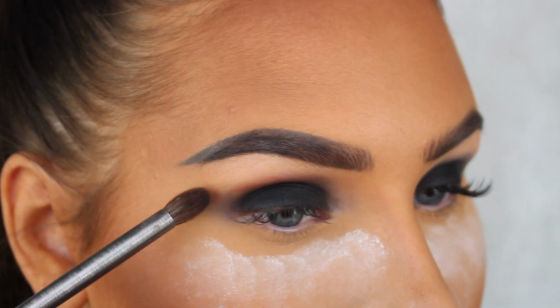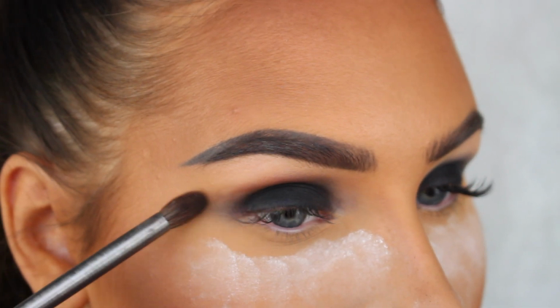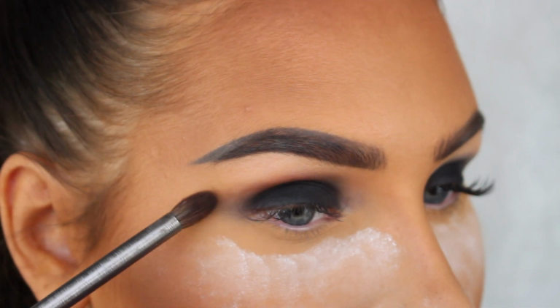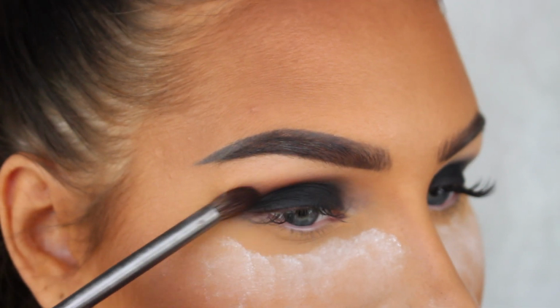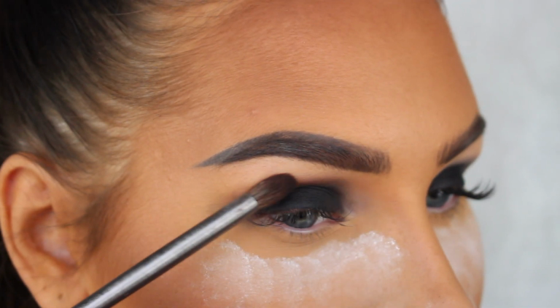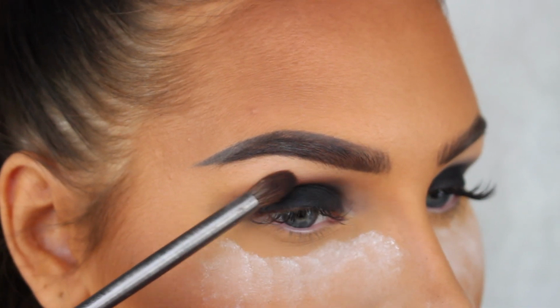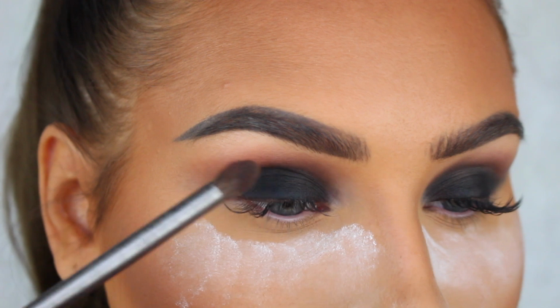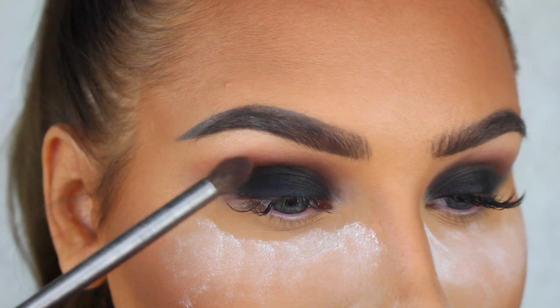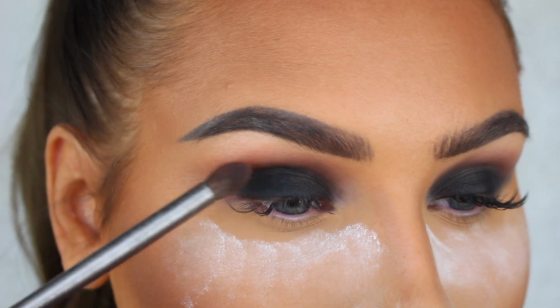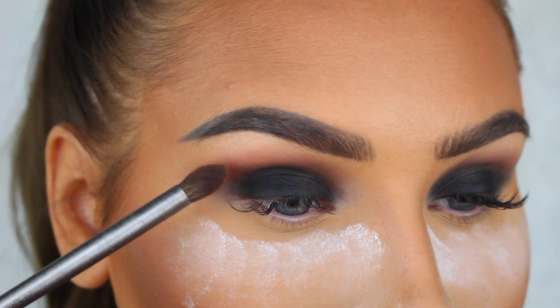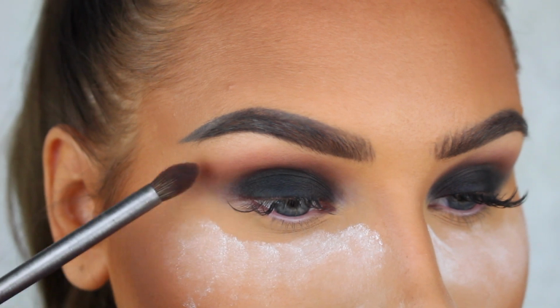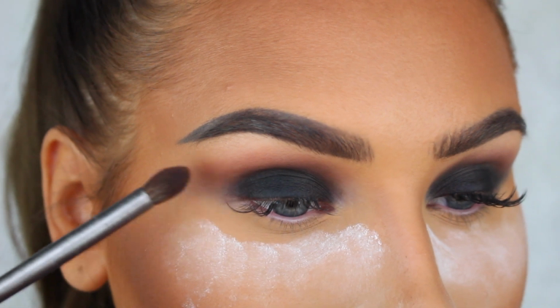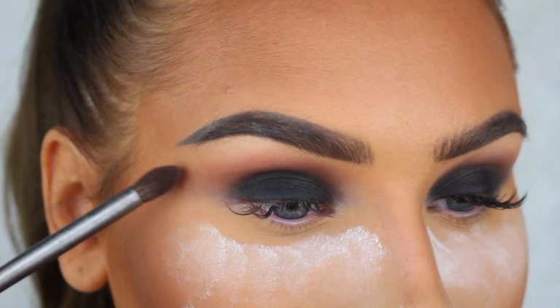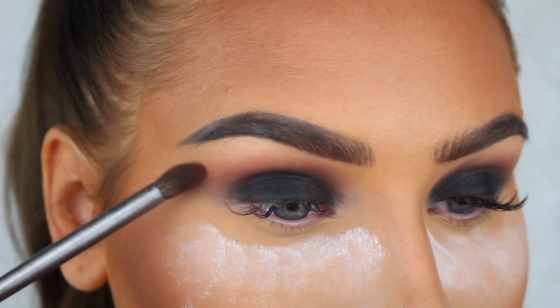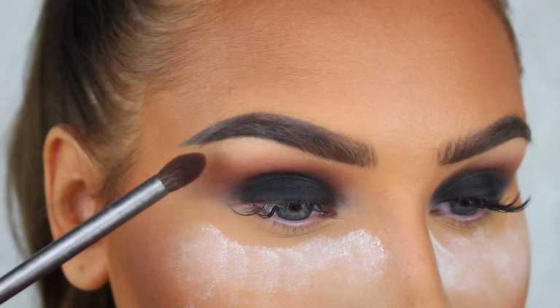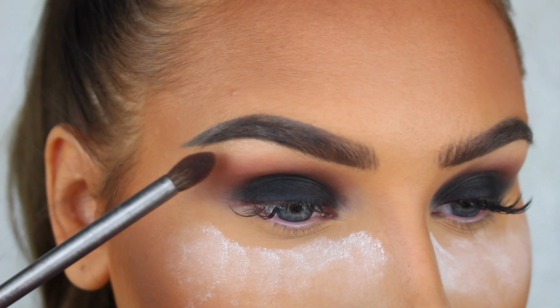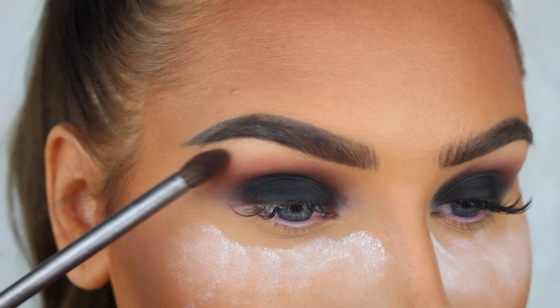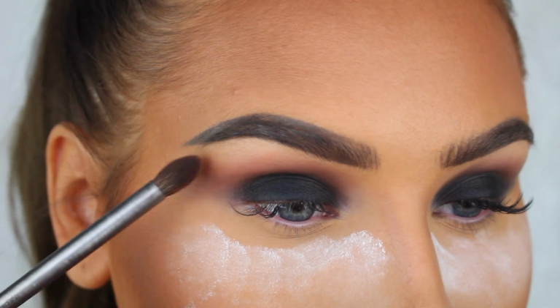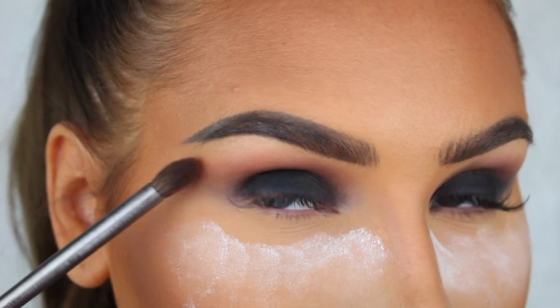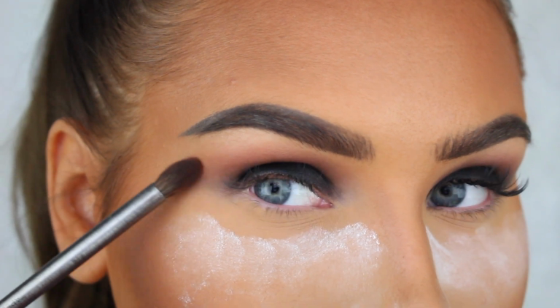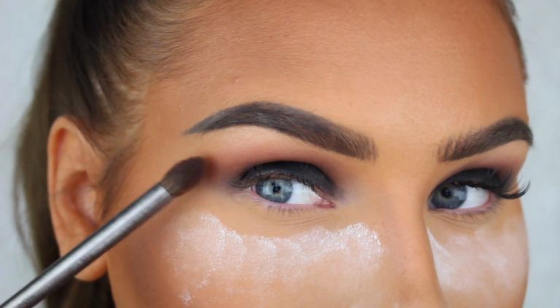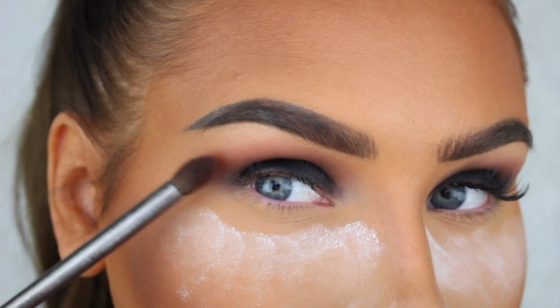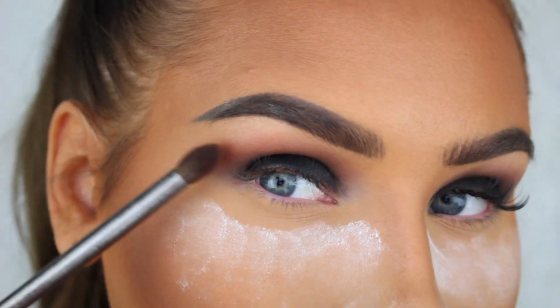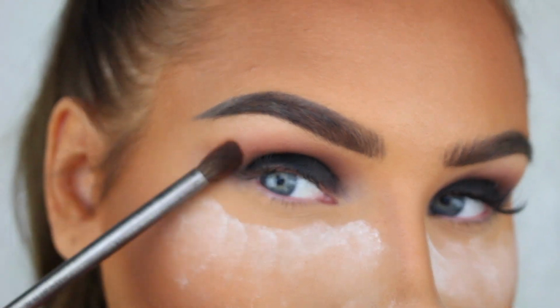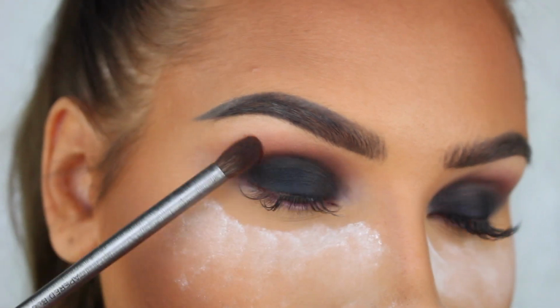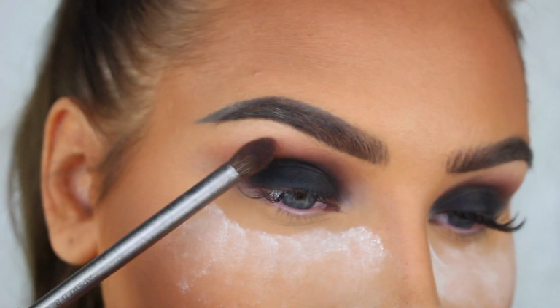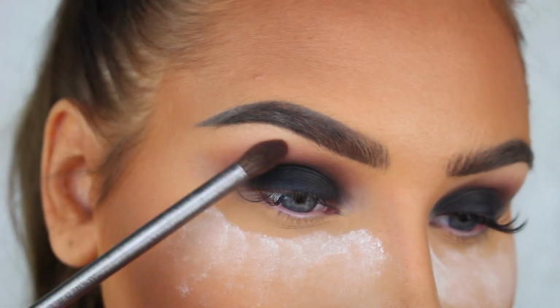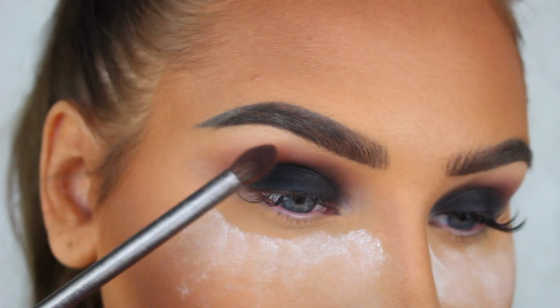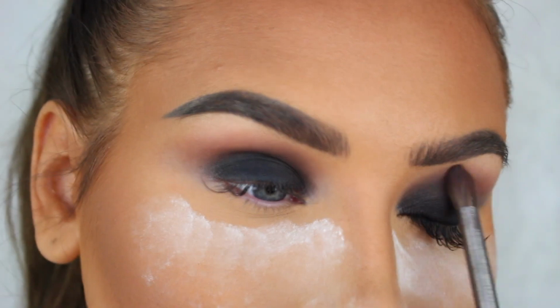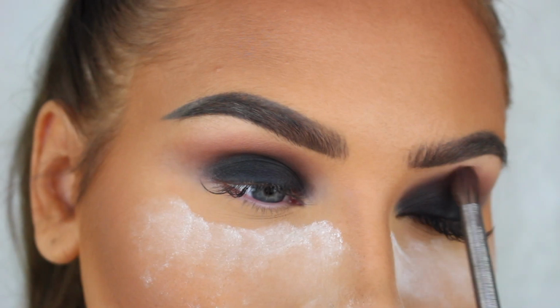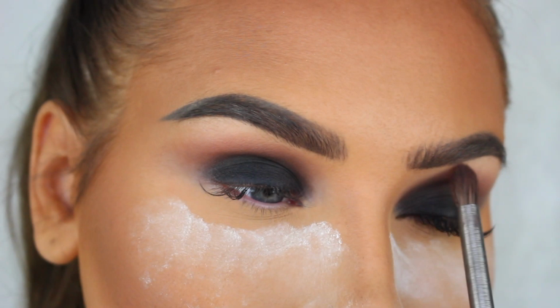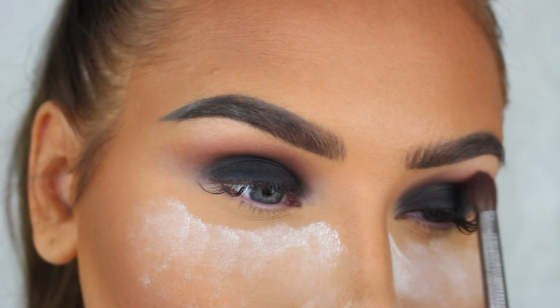Before I apply the black eyeshadow, I just want to add a brown eyeshadow into my crease as a transition color. This is going to make it so much easier to blend out the black and get a soft transition.